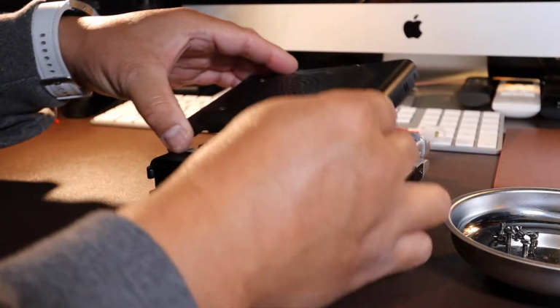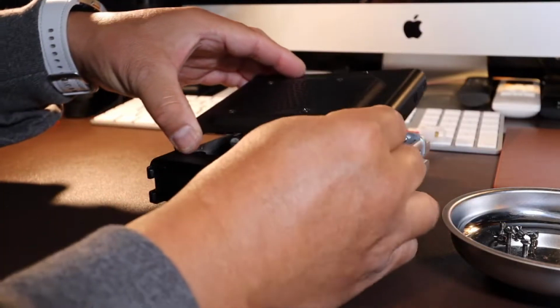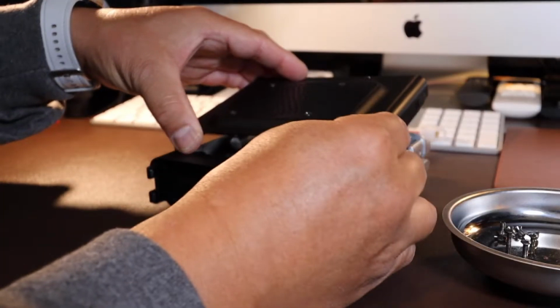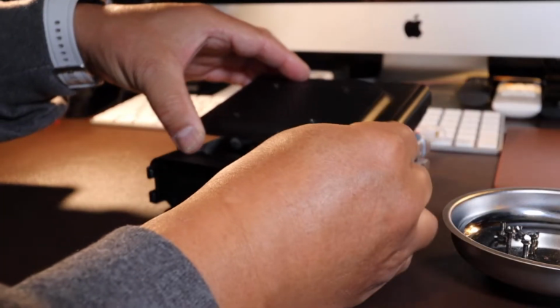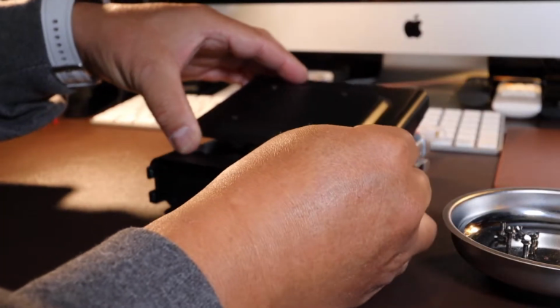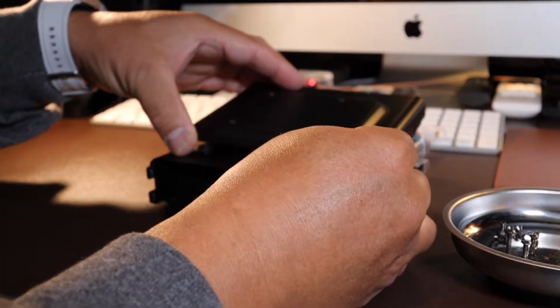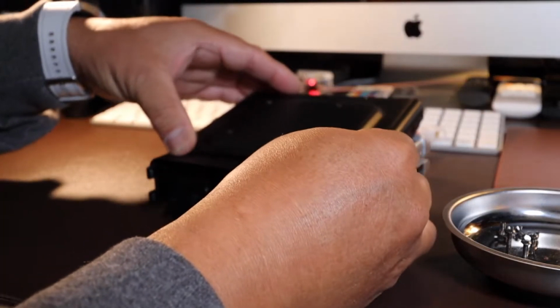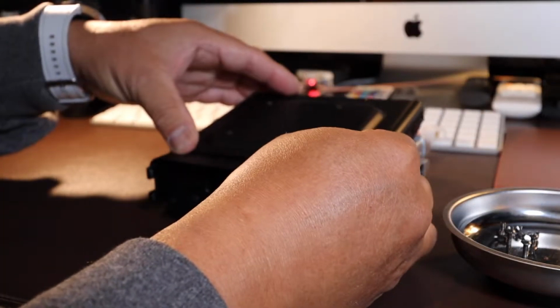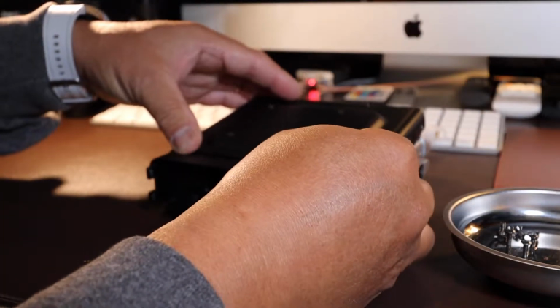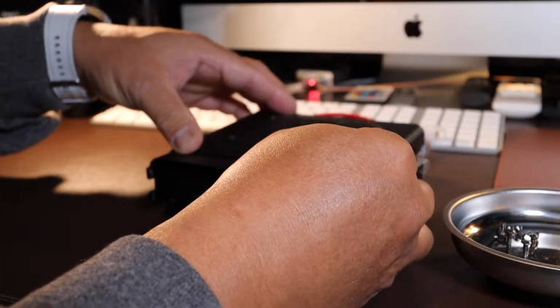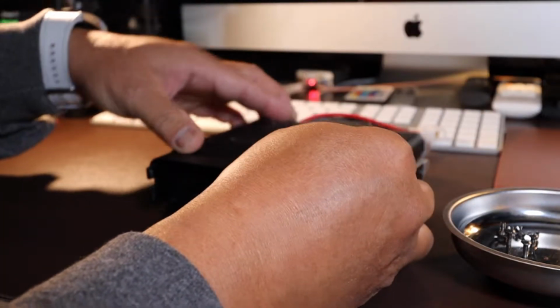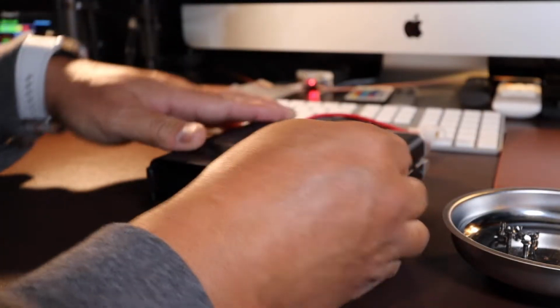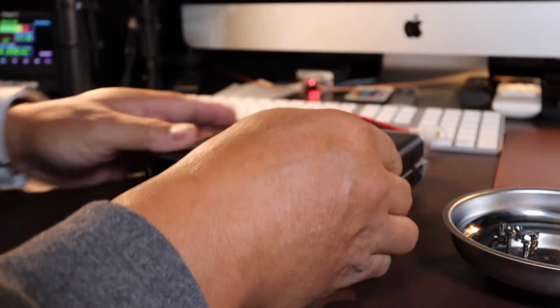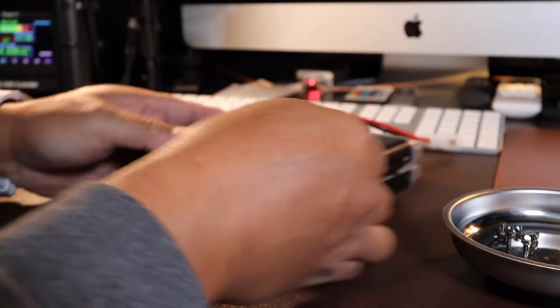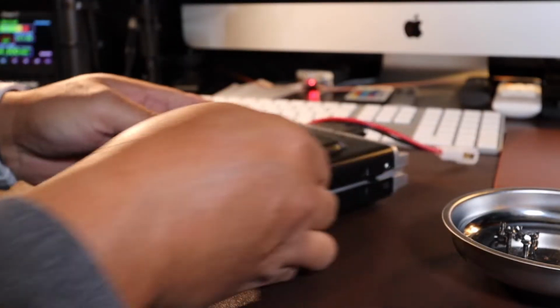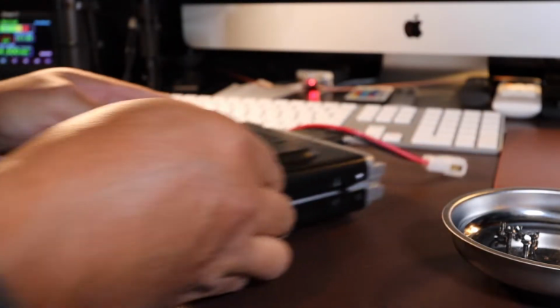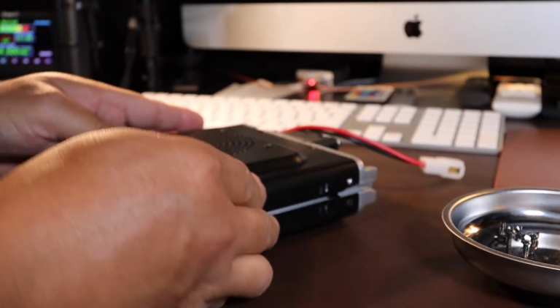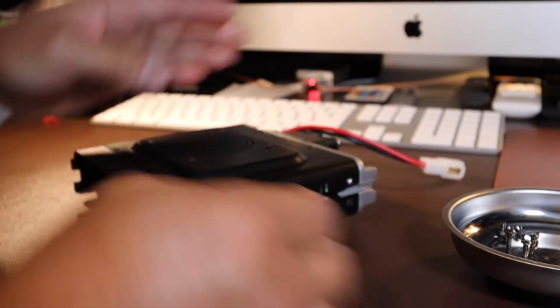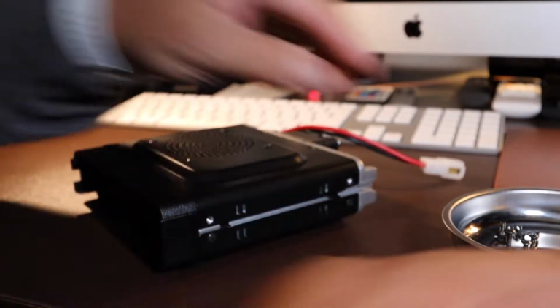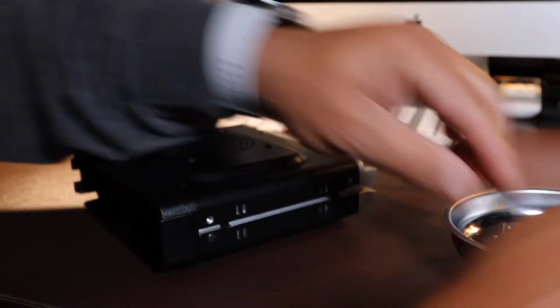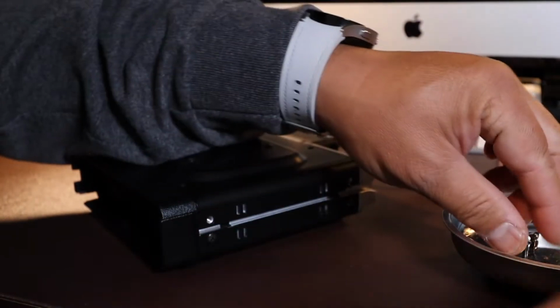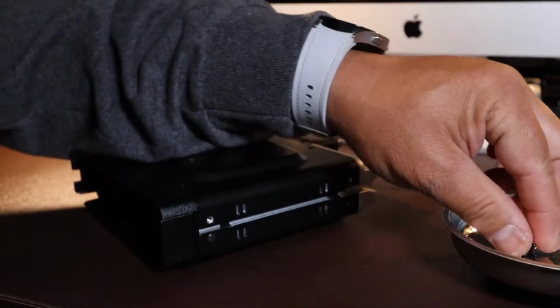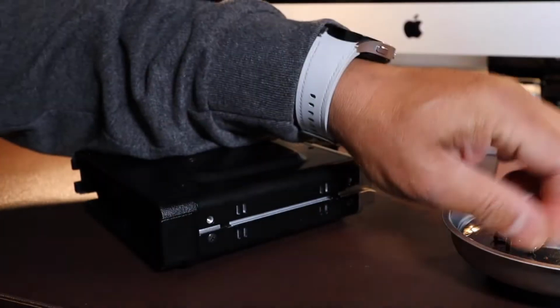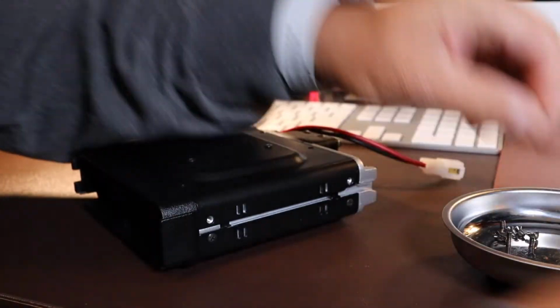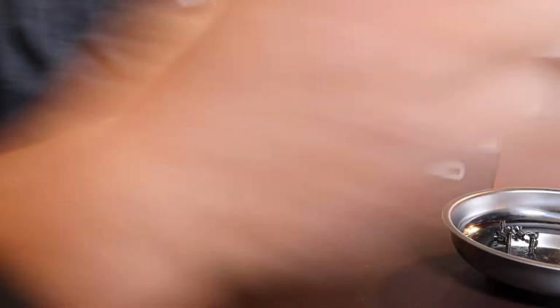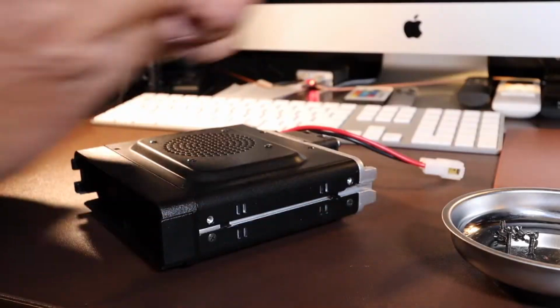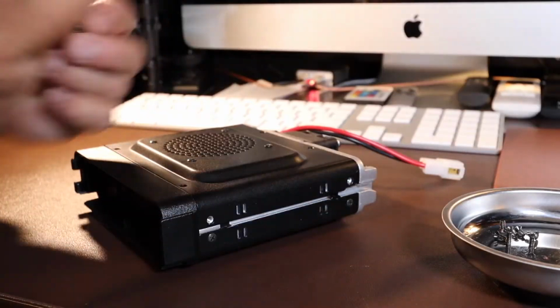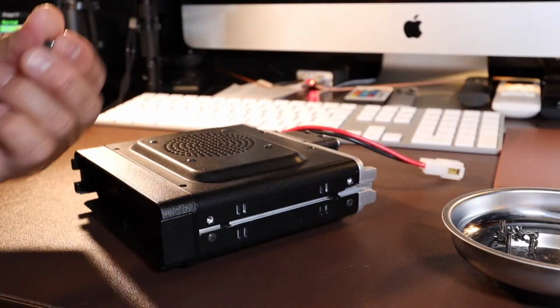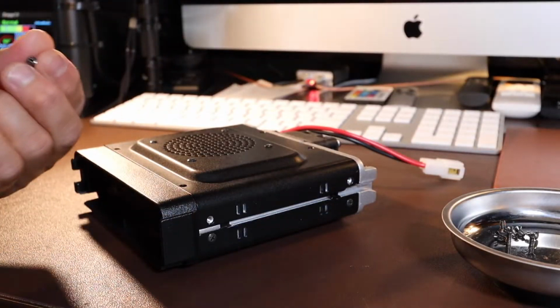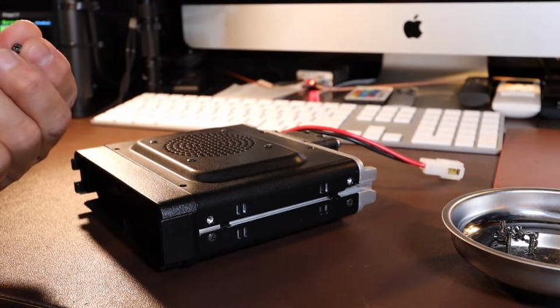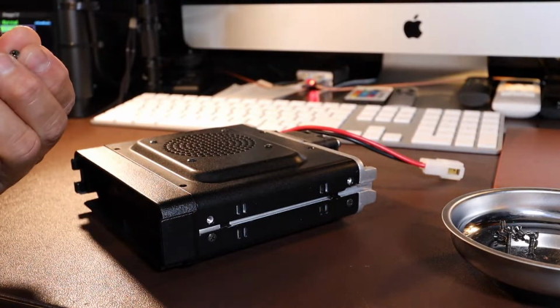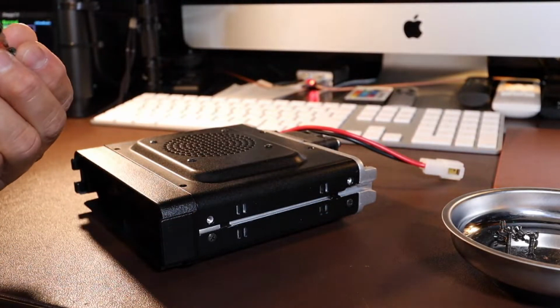Okay, now to reassemble — really easy to do. Here we go.